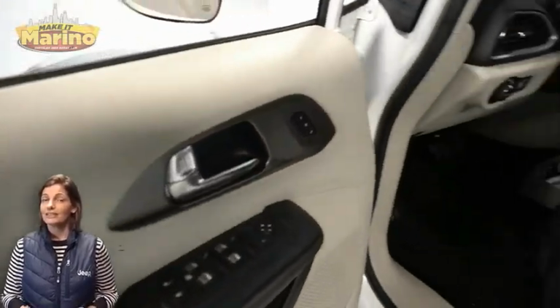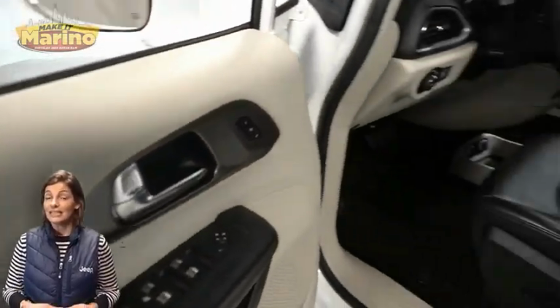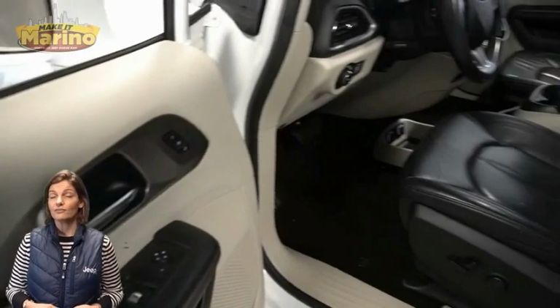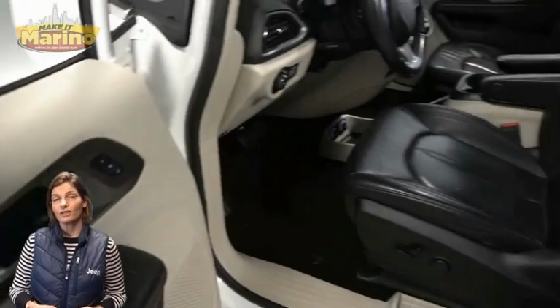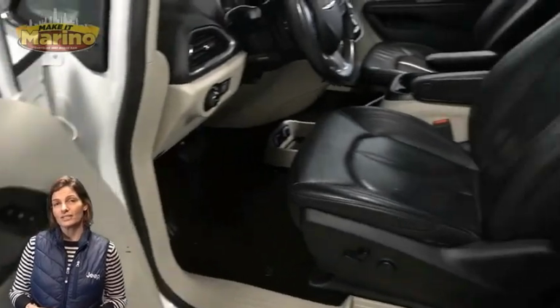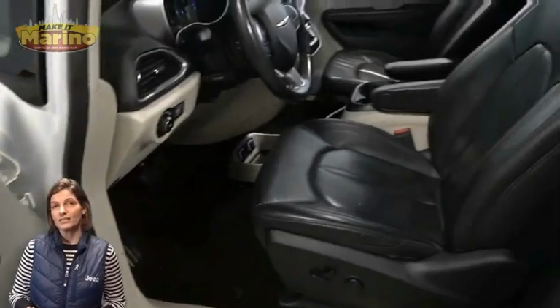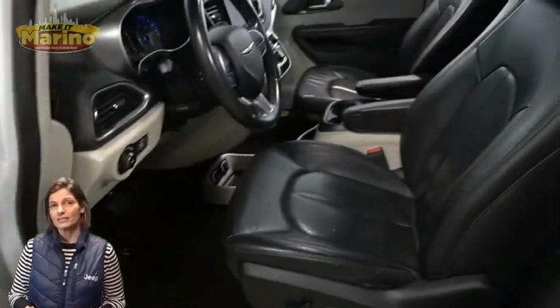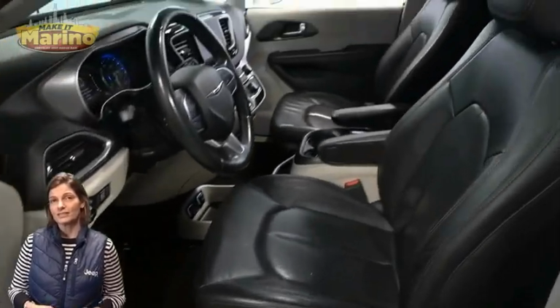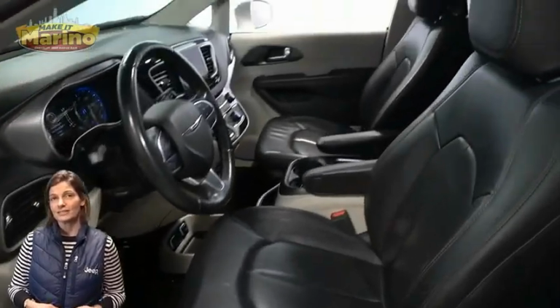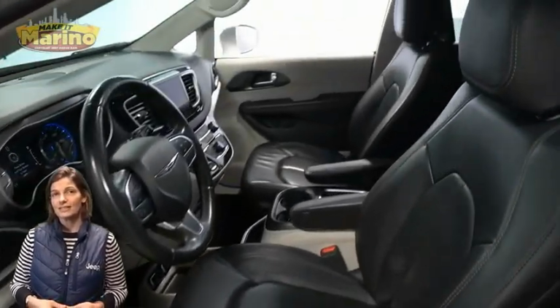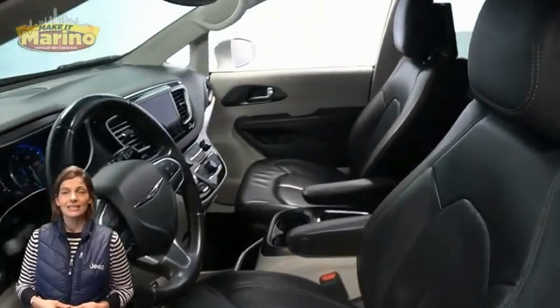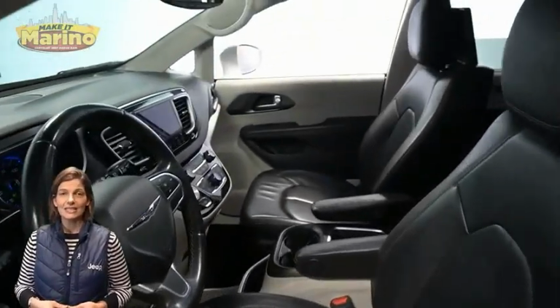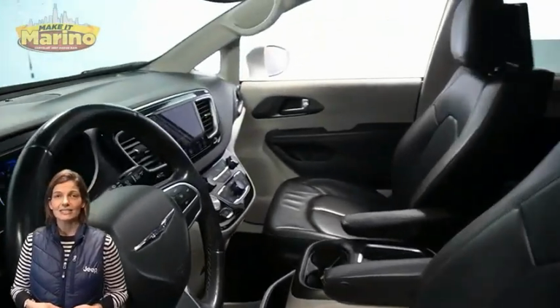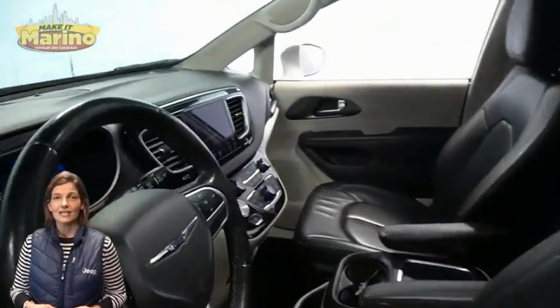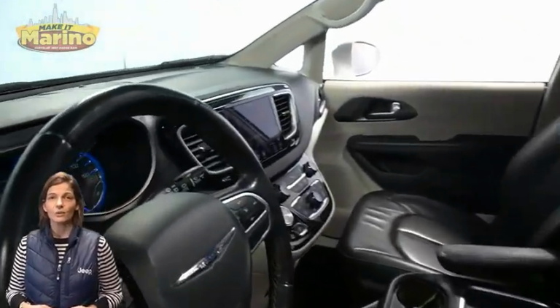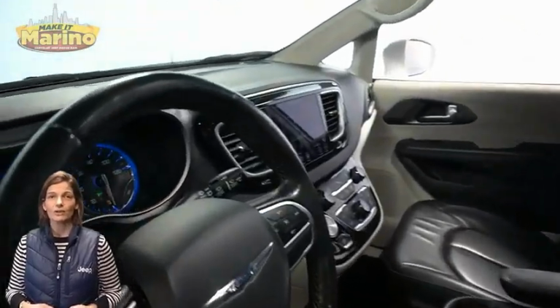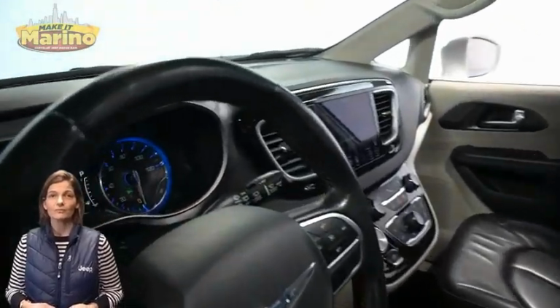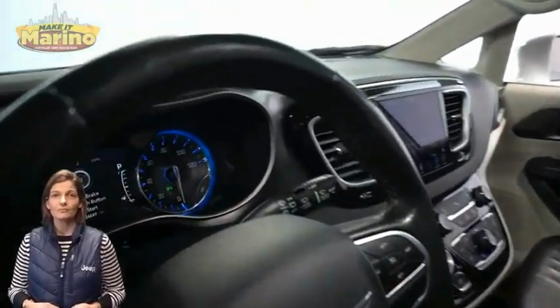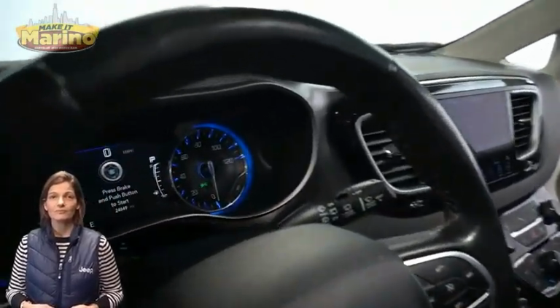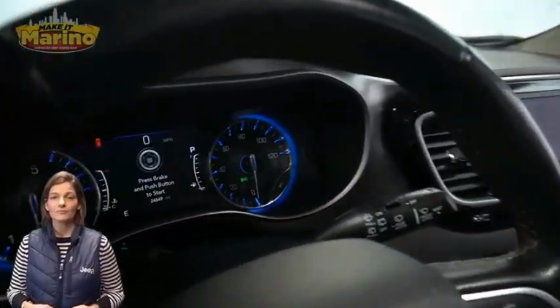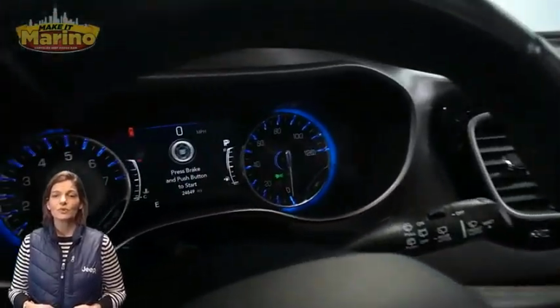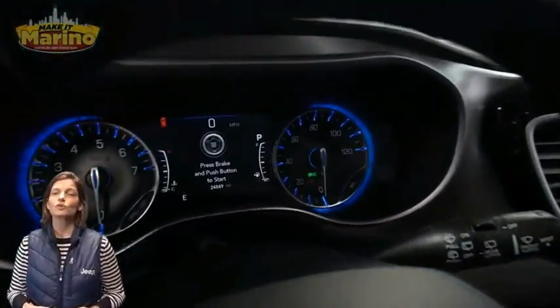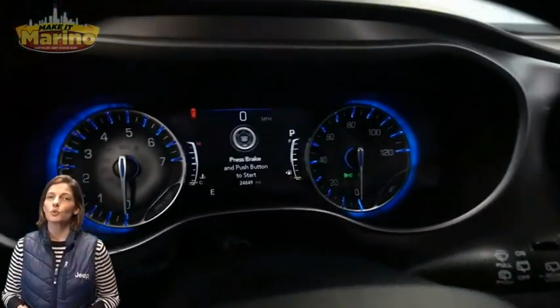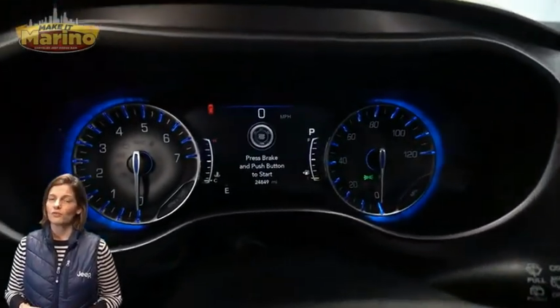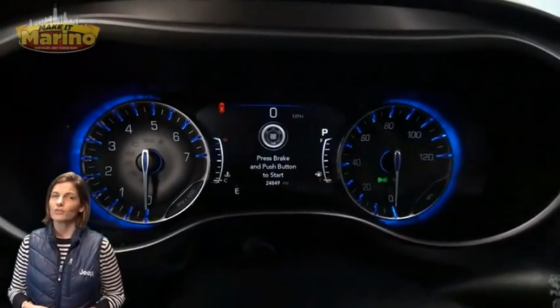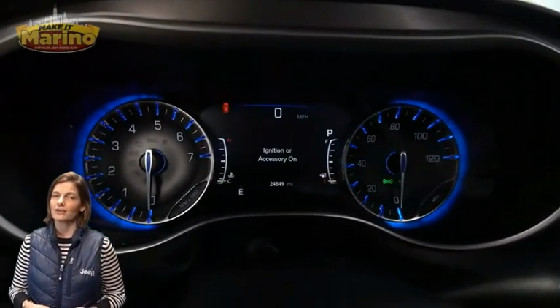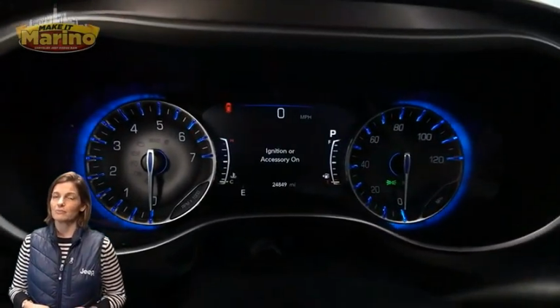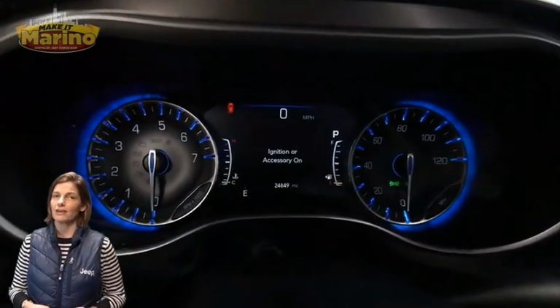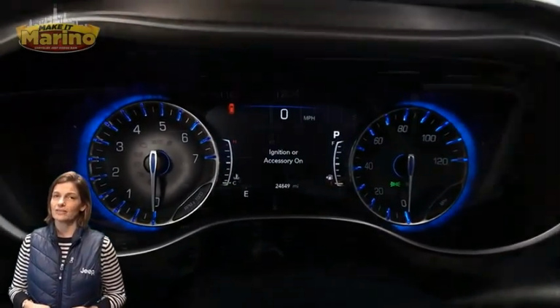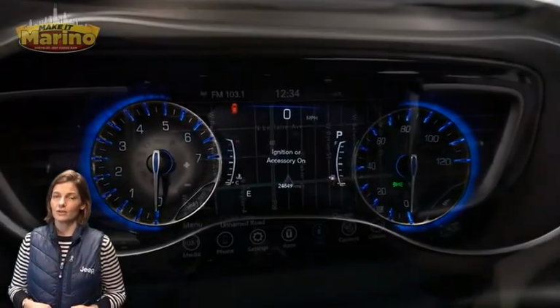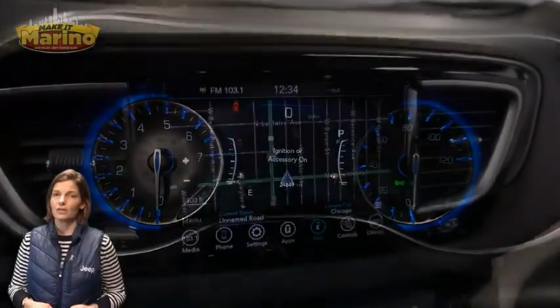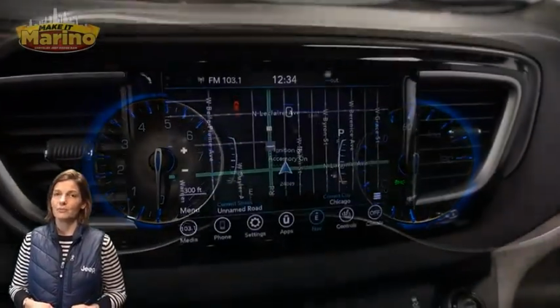Heated front seats, heated steering wheel, and 24,000 miles on the odometer.